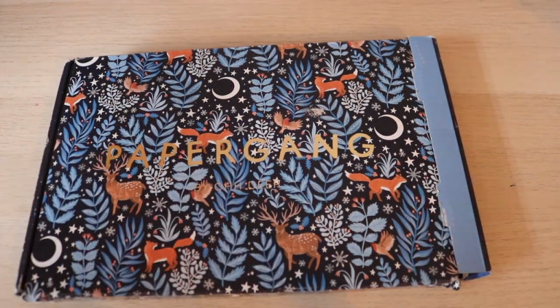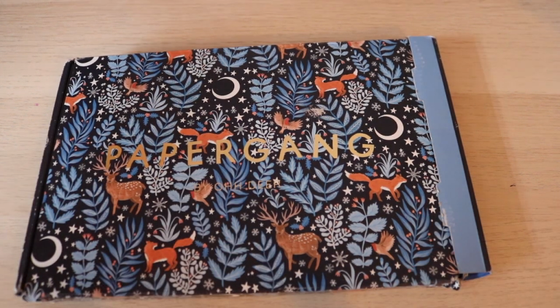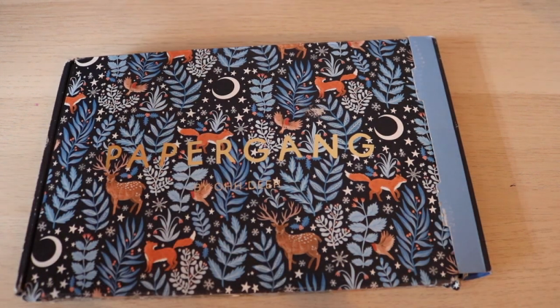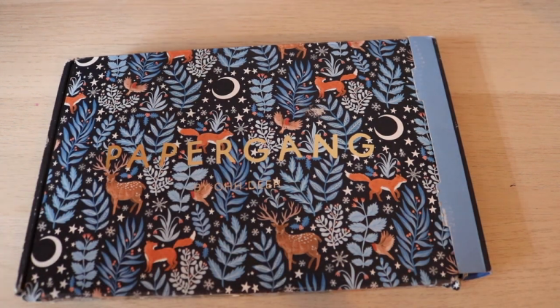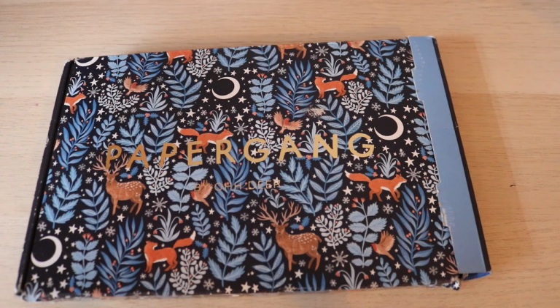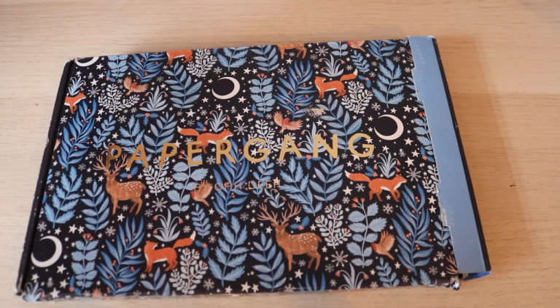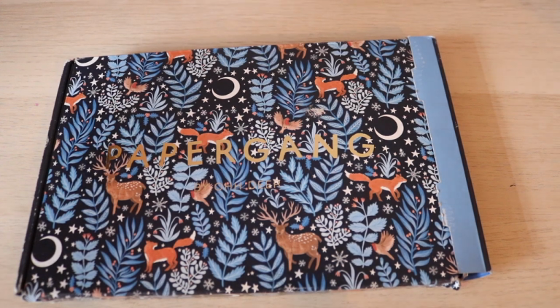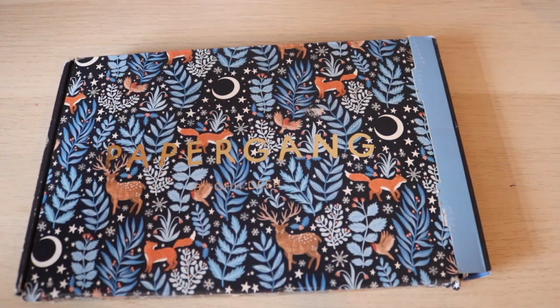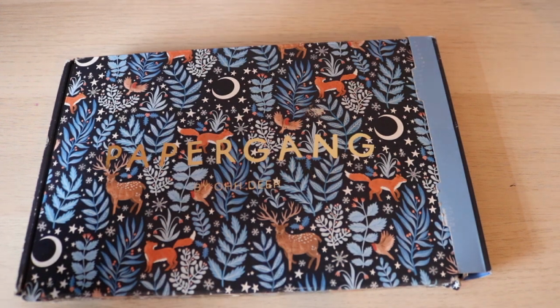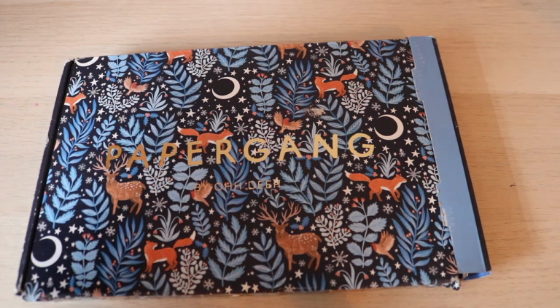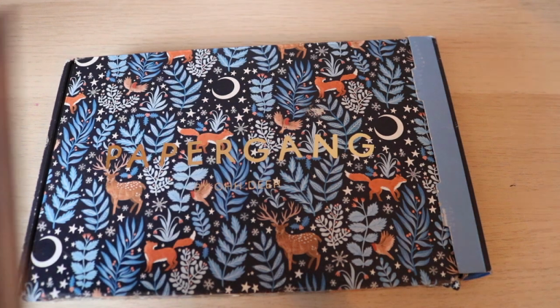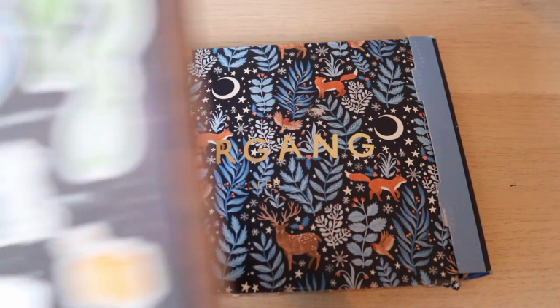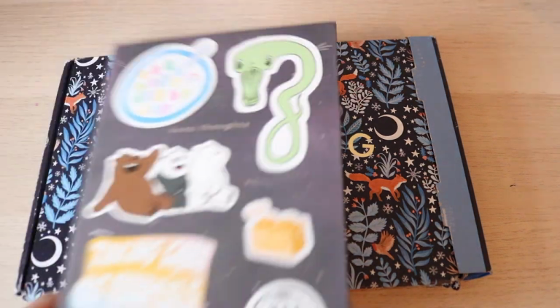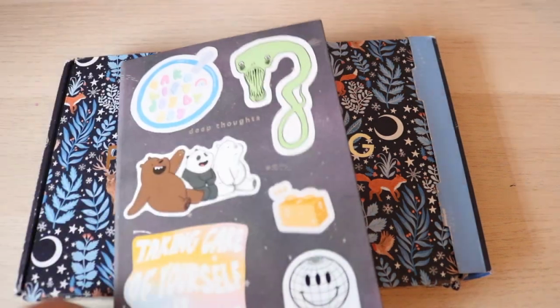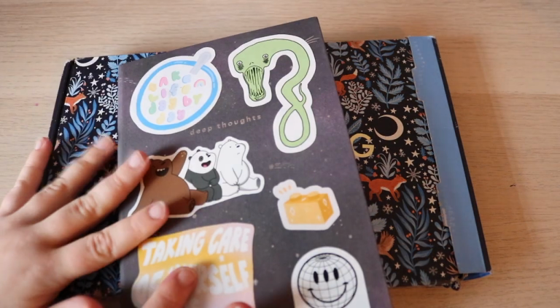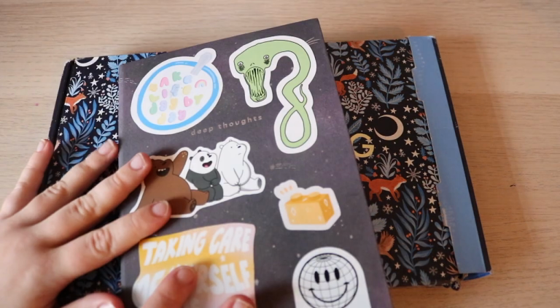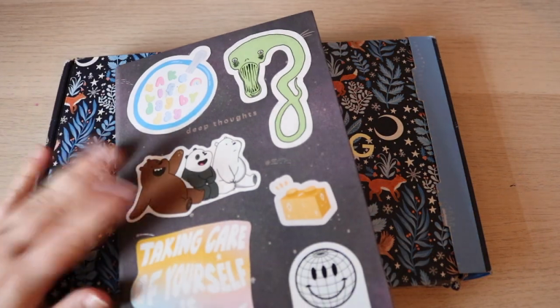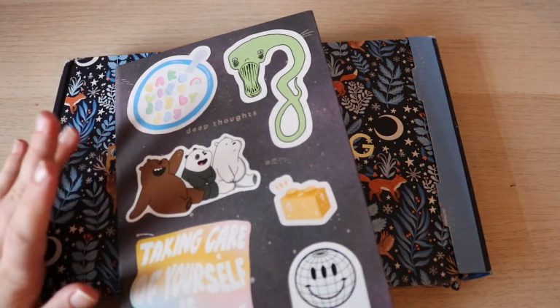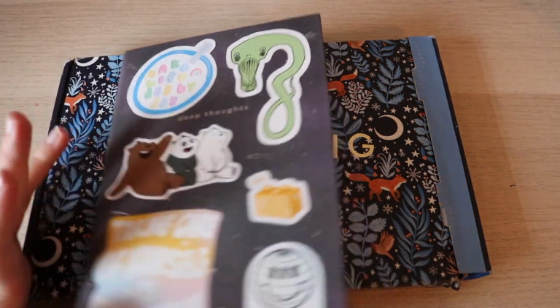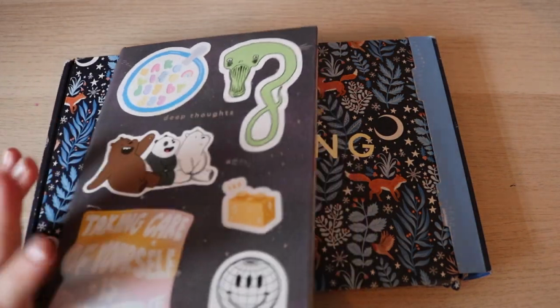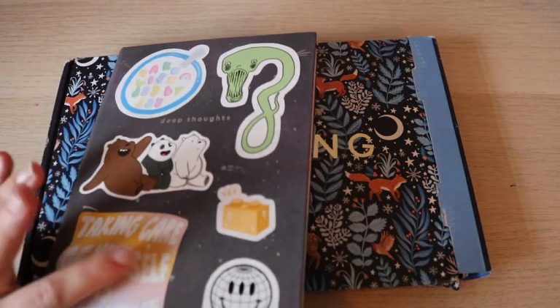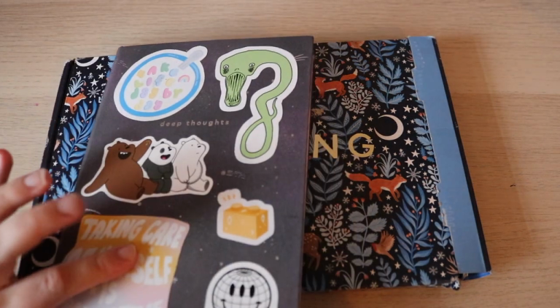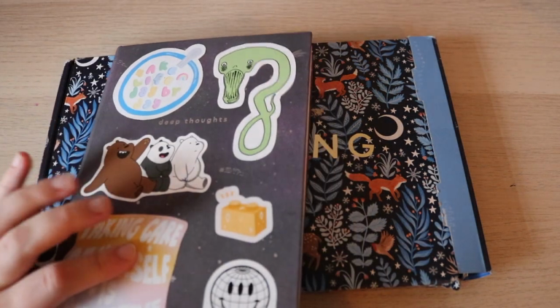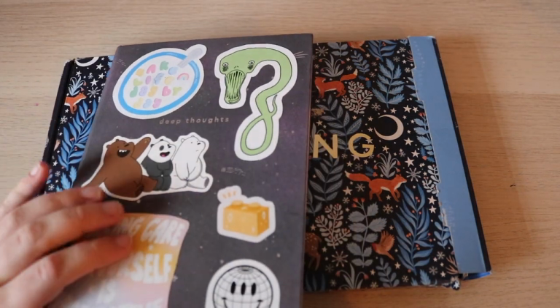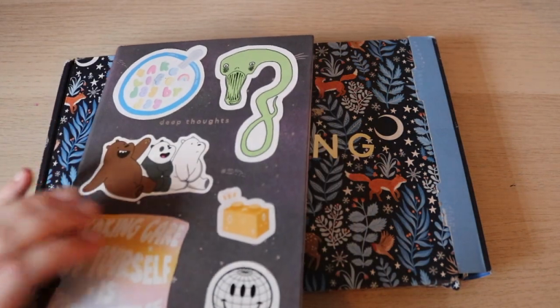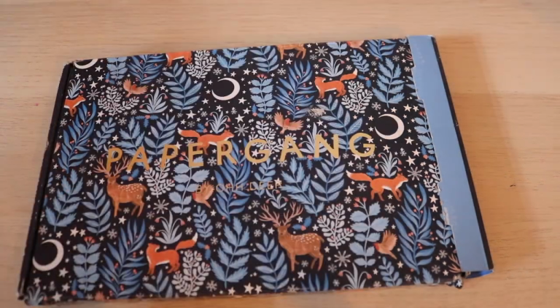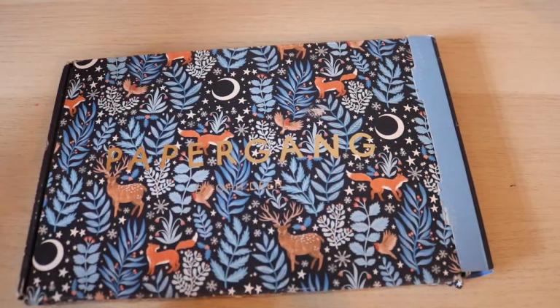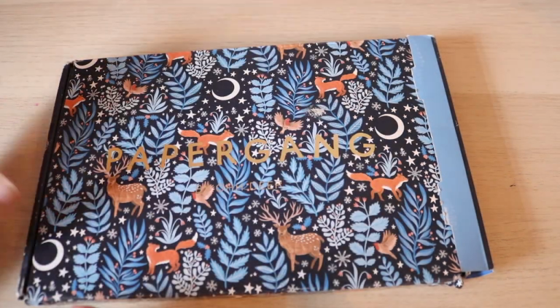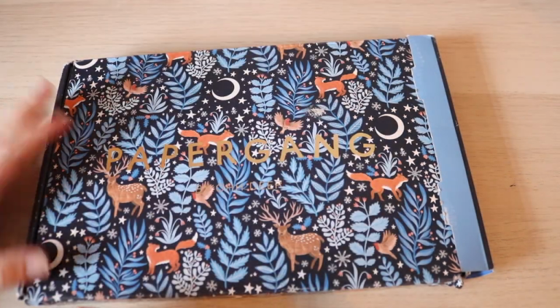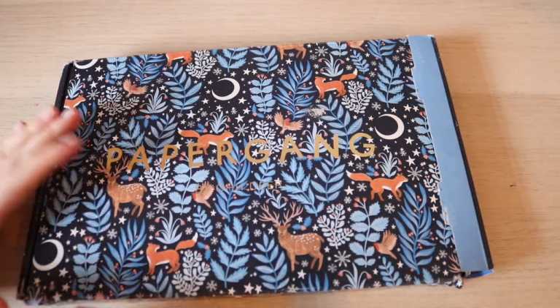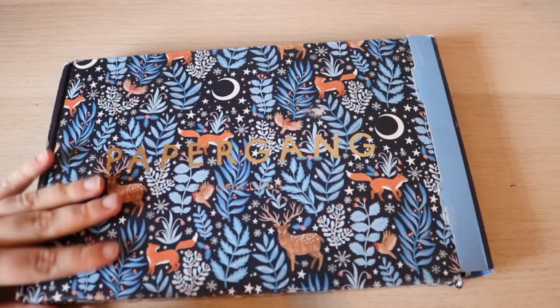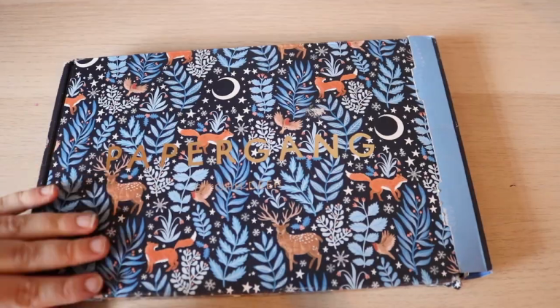In my last Paper Gang box, I actually got the journal that I'm currently using. Let's just open it up.